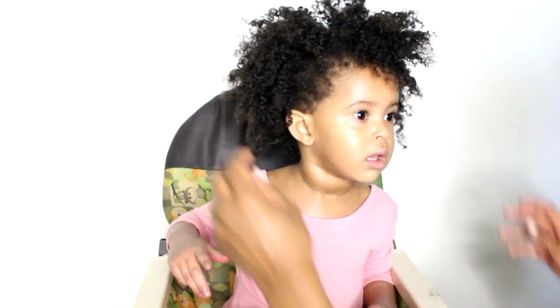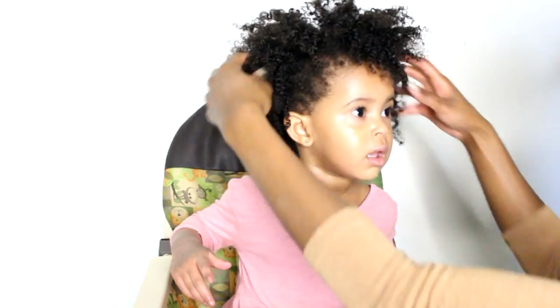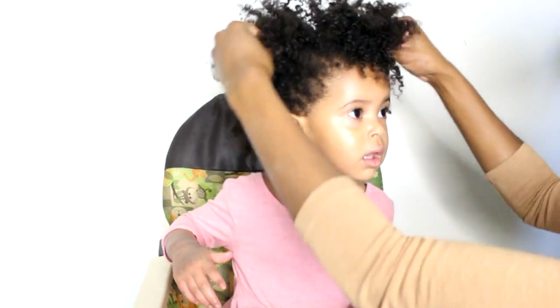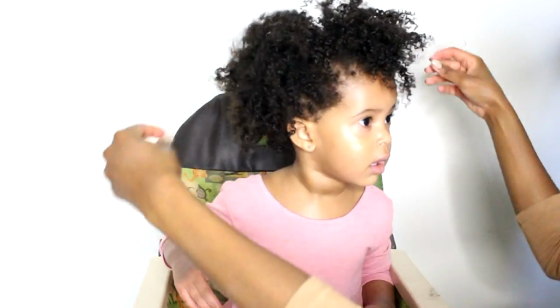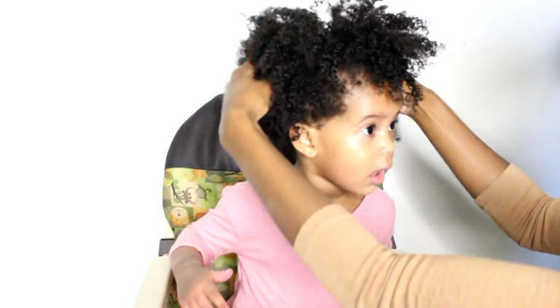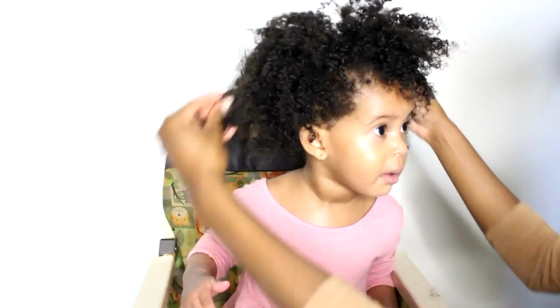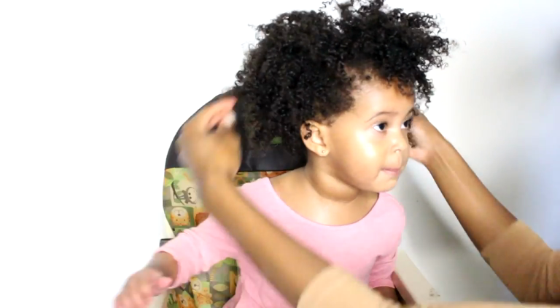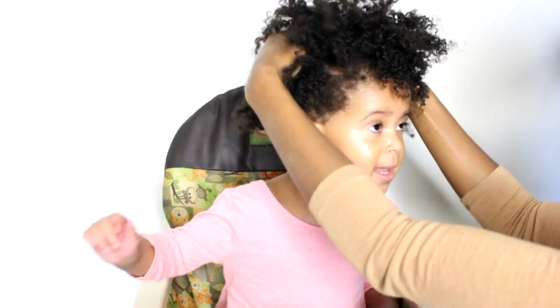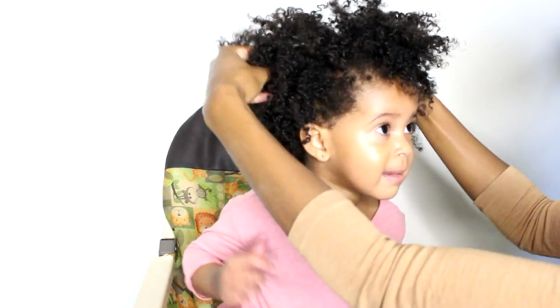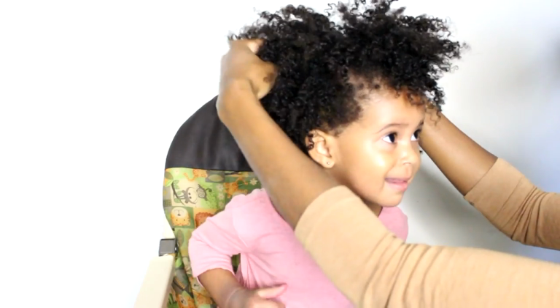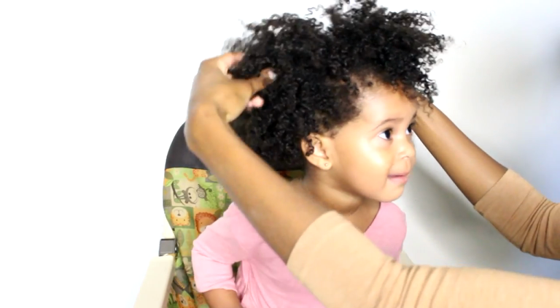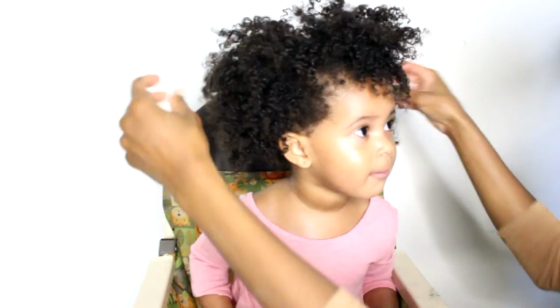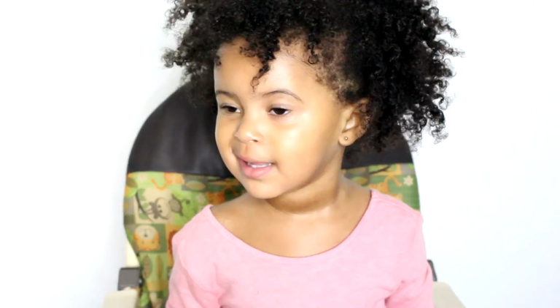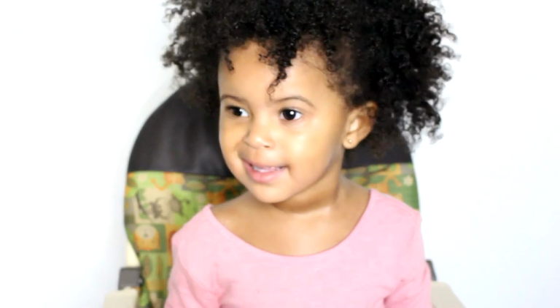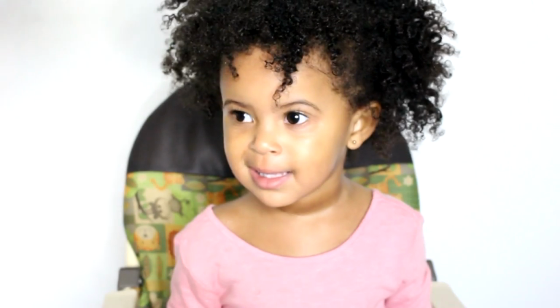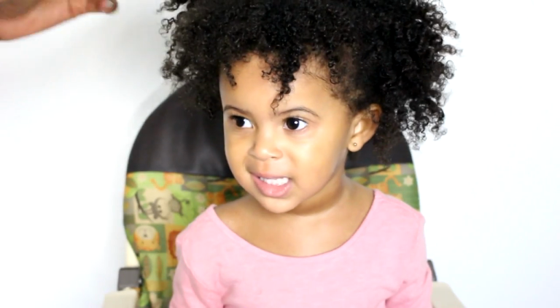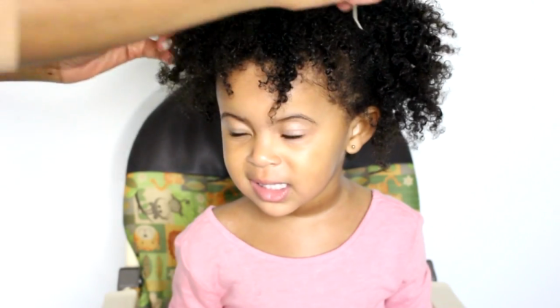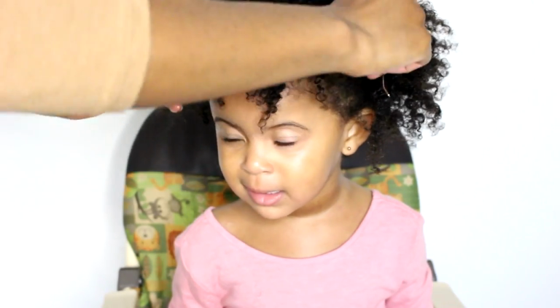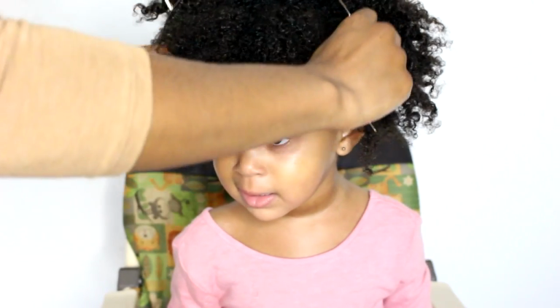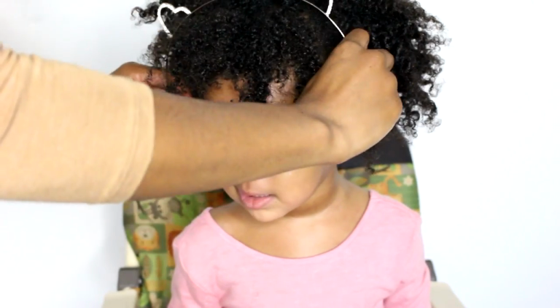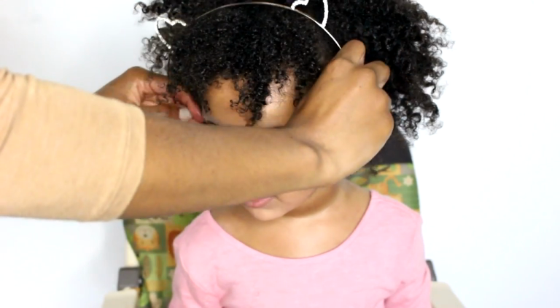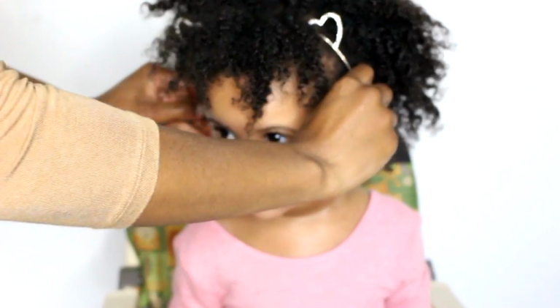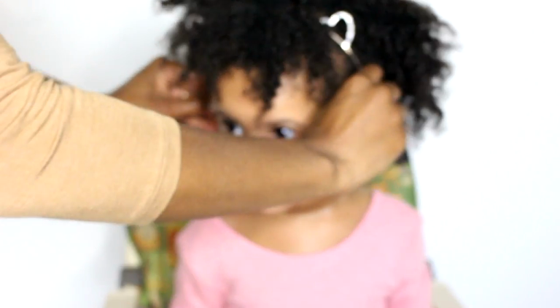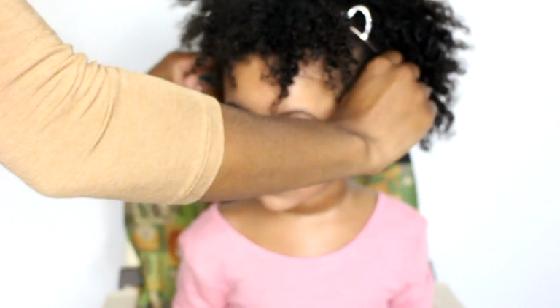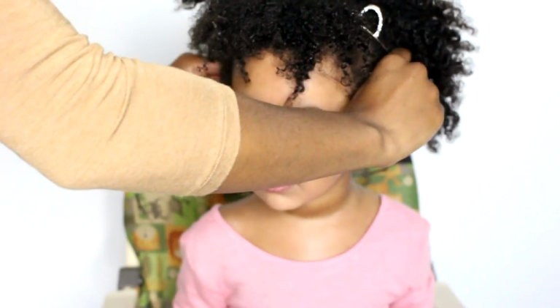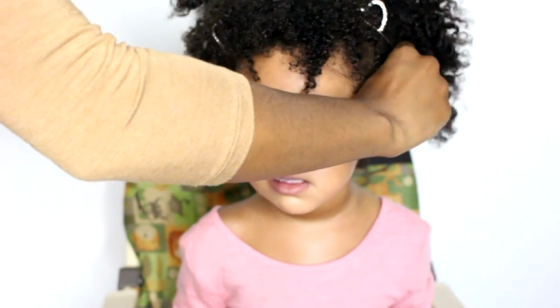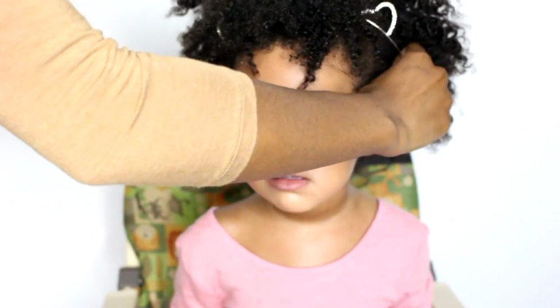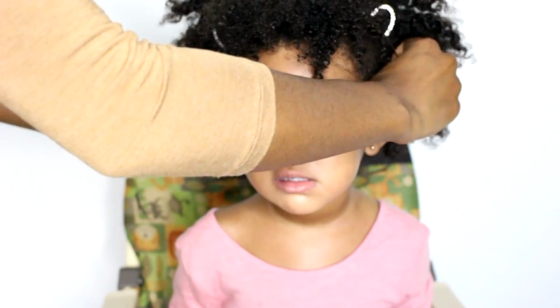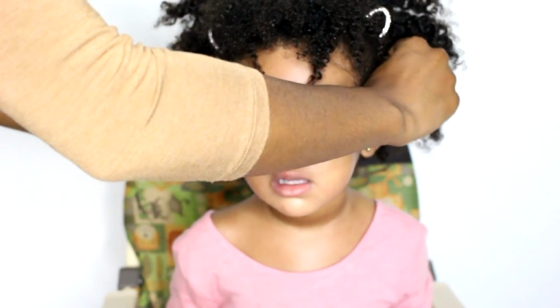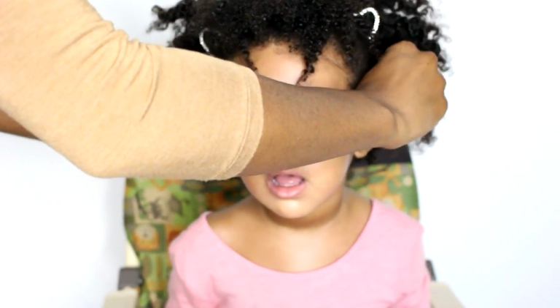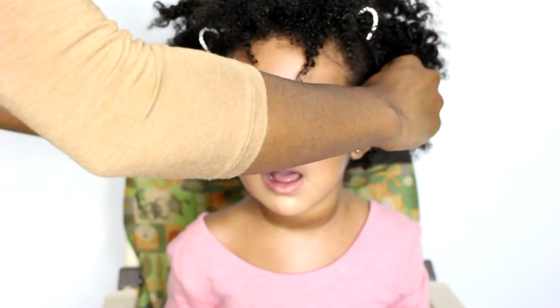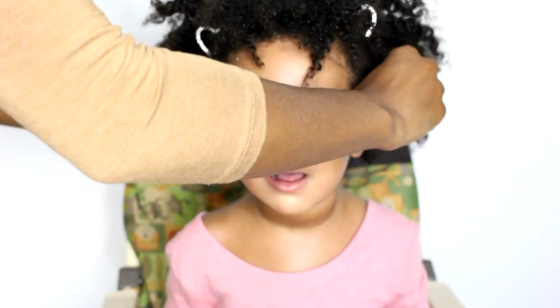Keep fluffing until you get the desired shape that you want, and then add a cute accessory and you're all done.